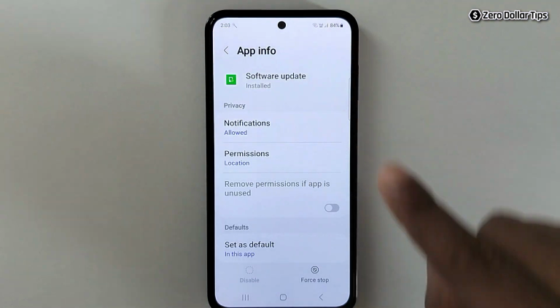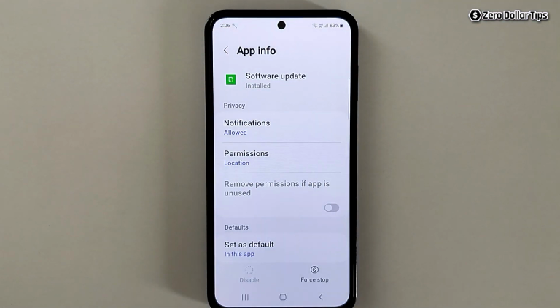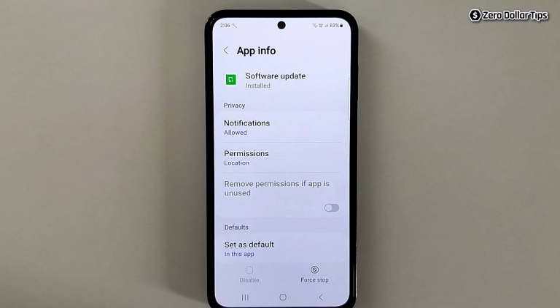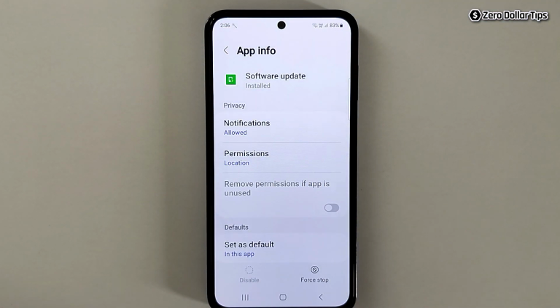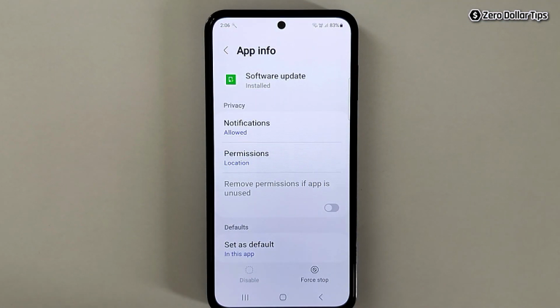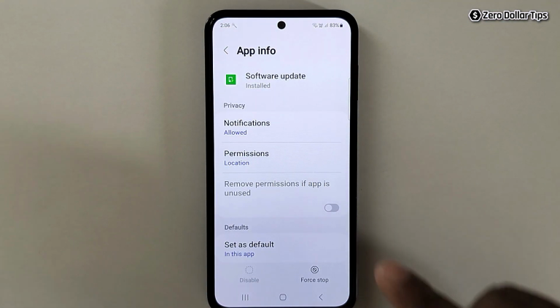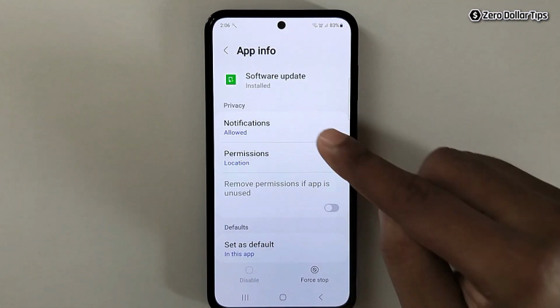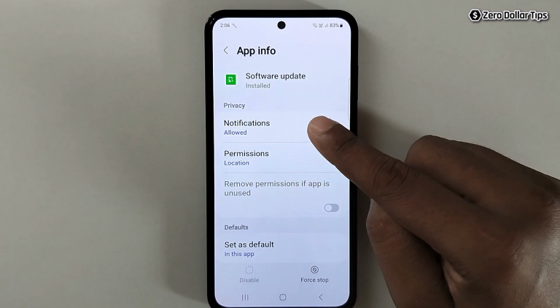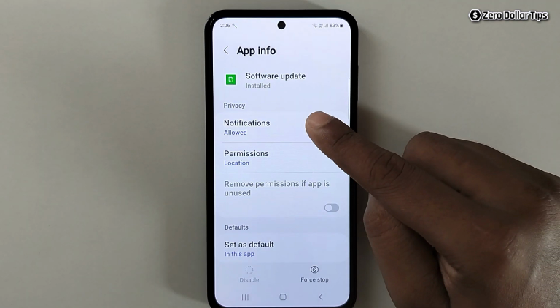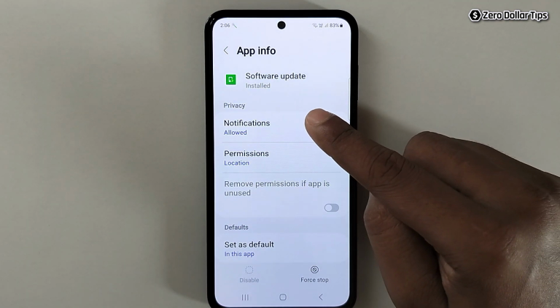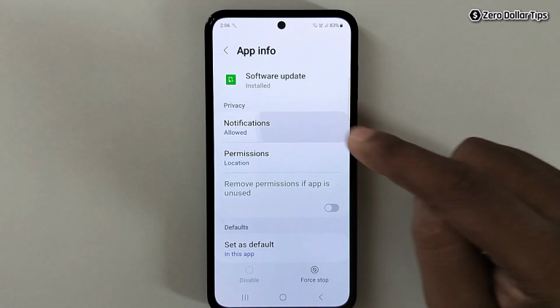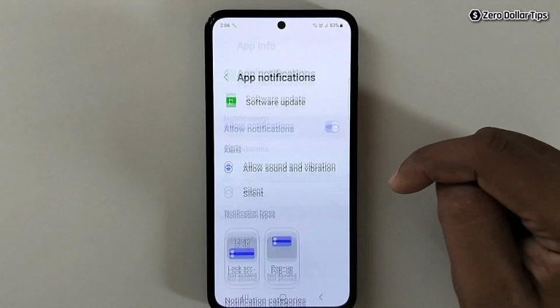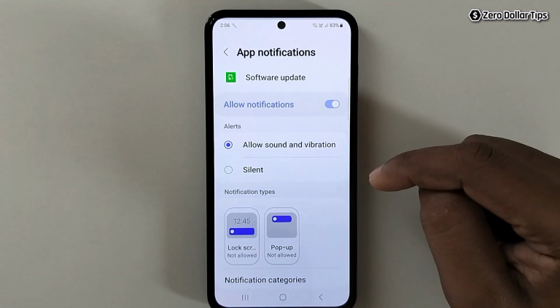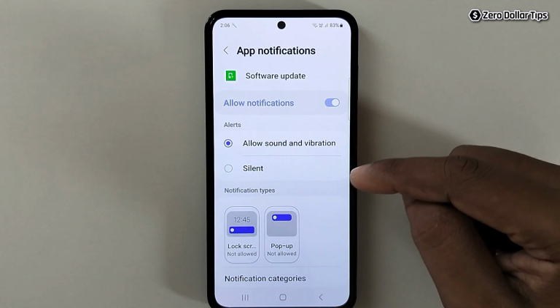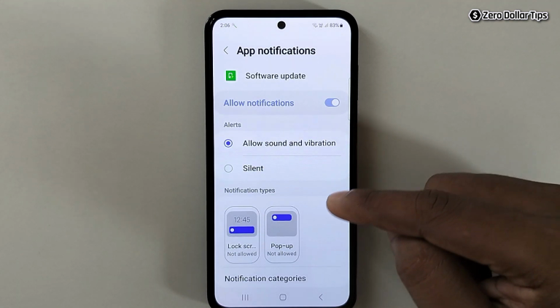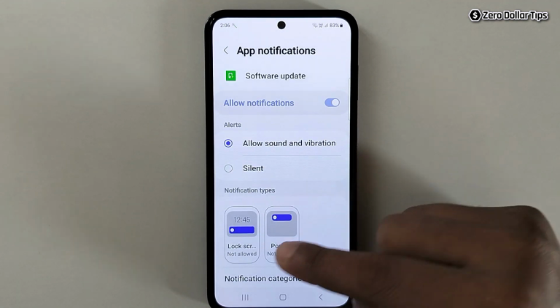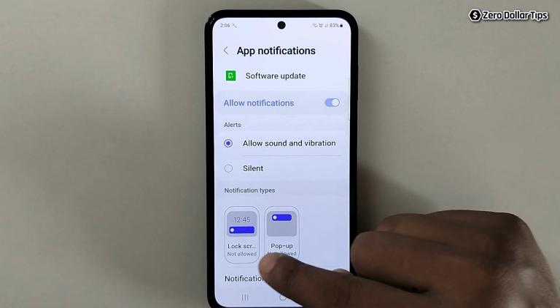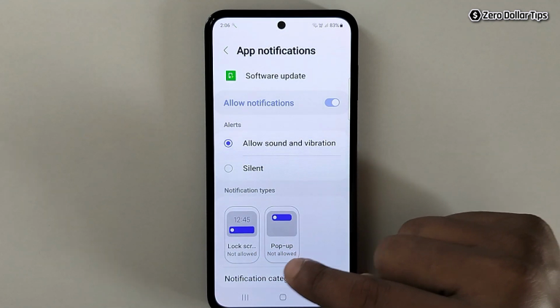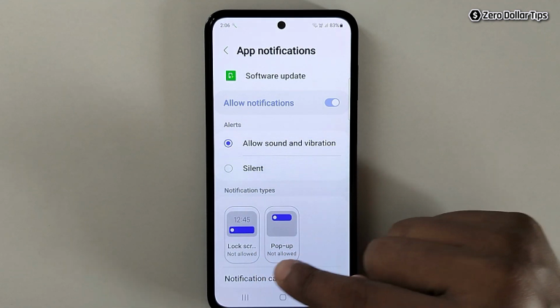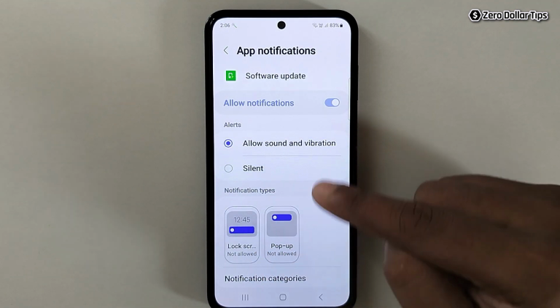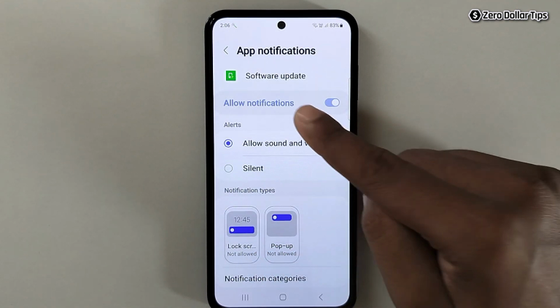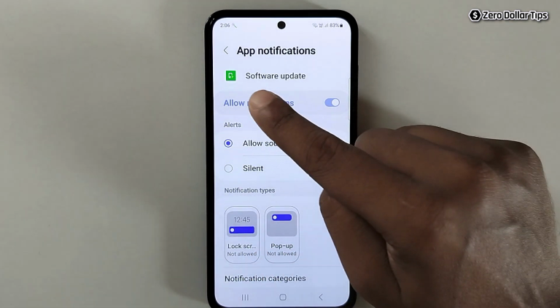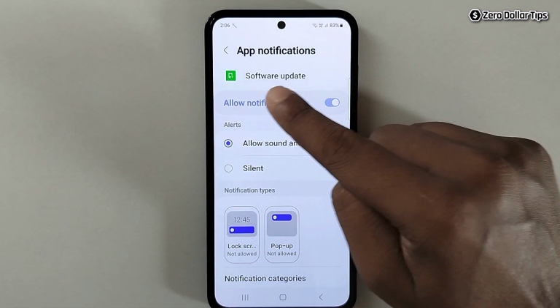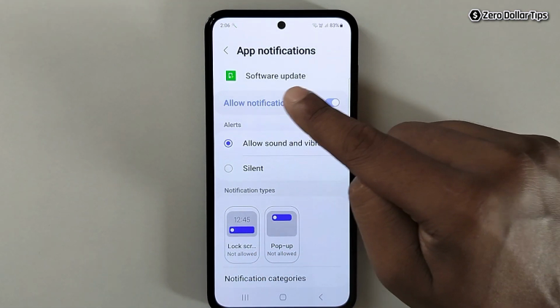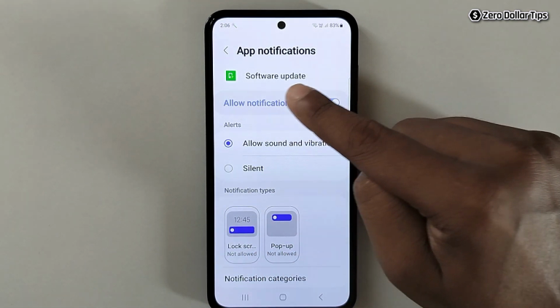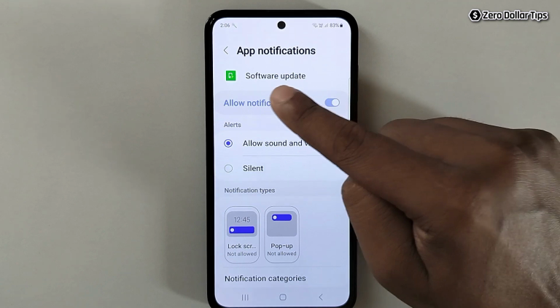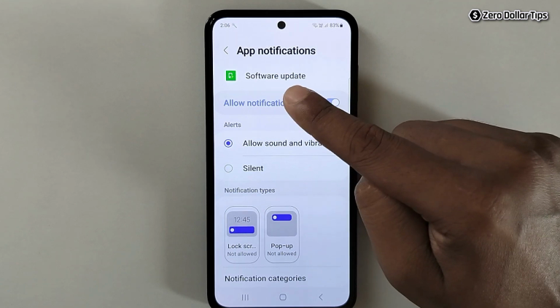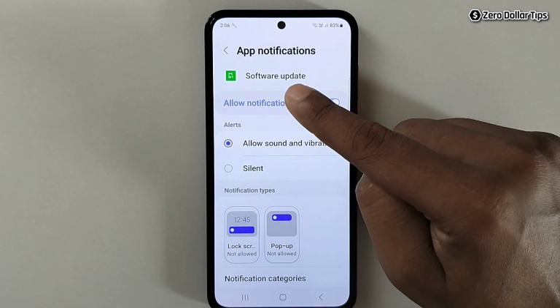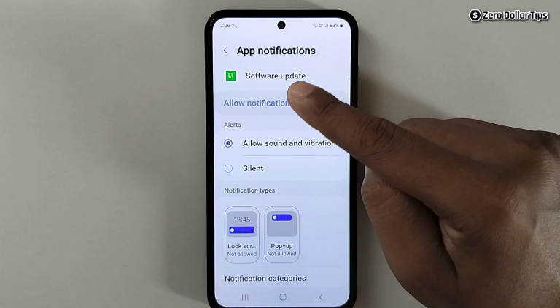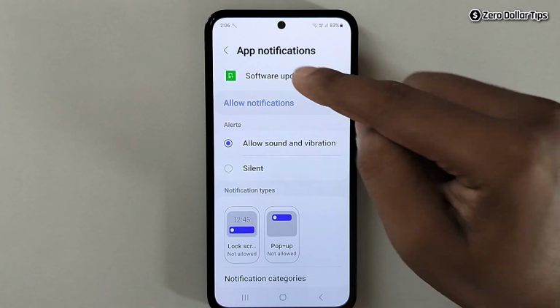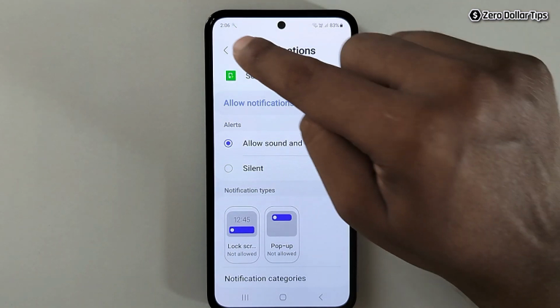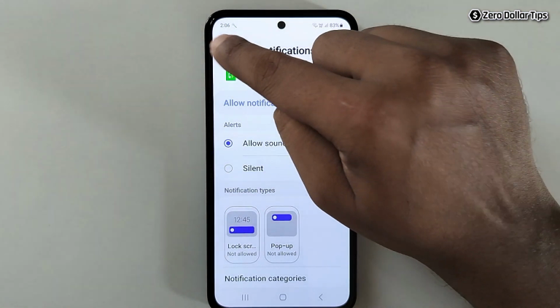As you can see, we have disabled the software update notification for this first software update app. Now let's go back.